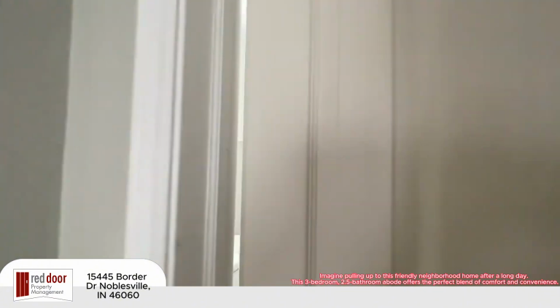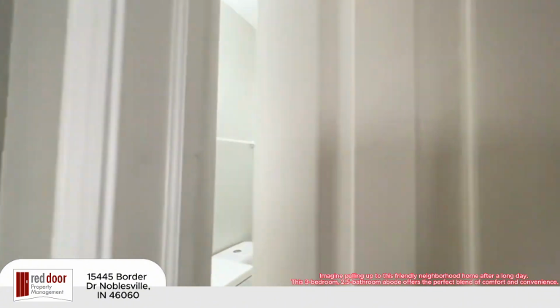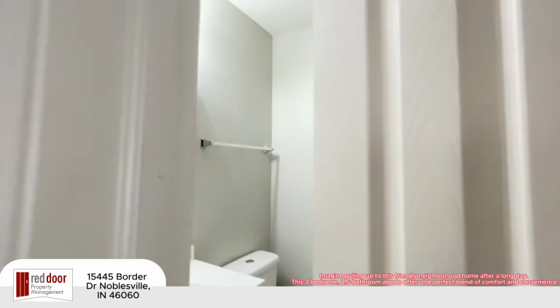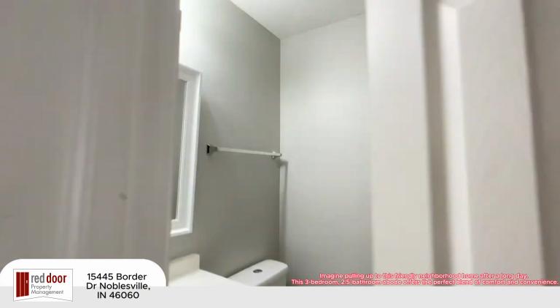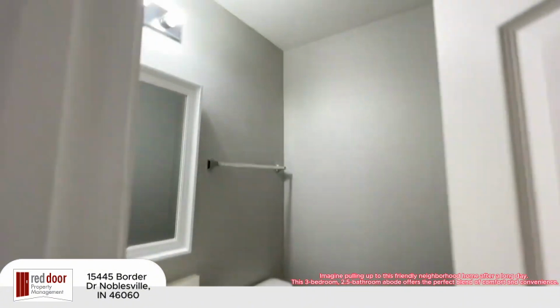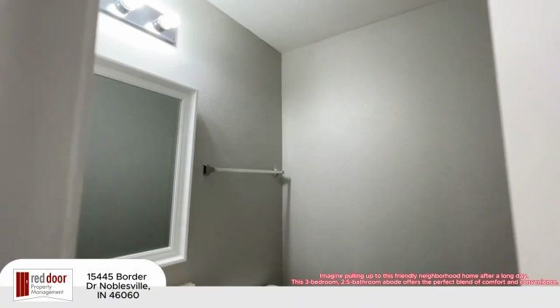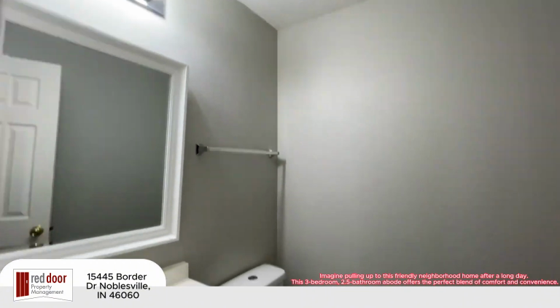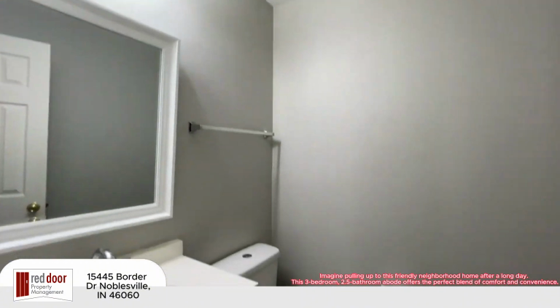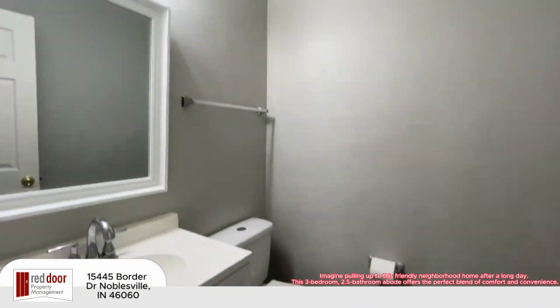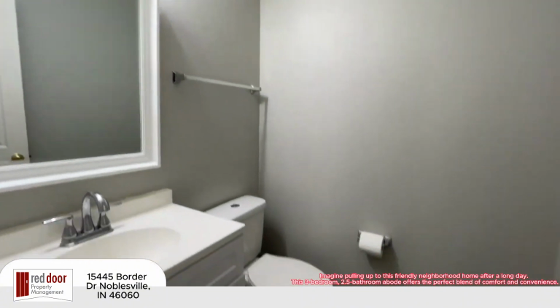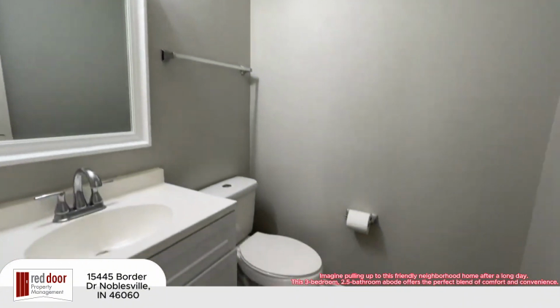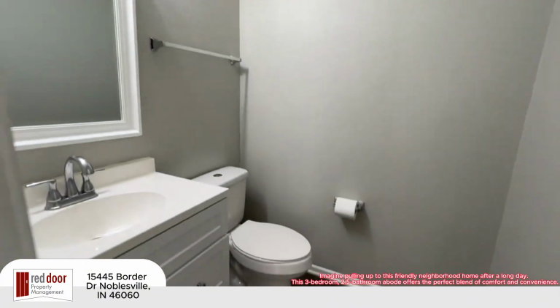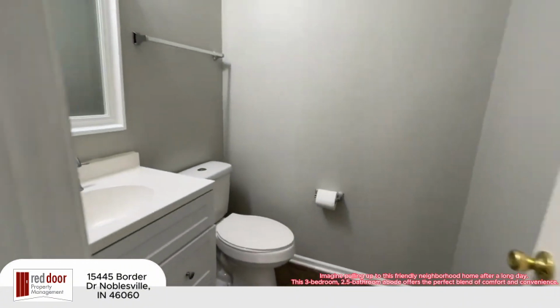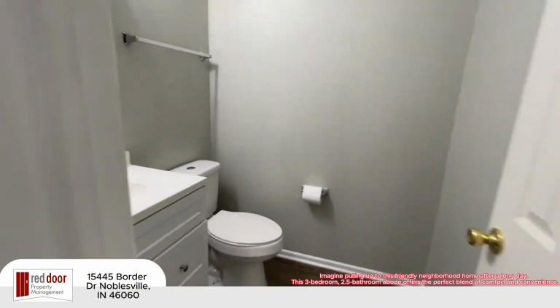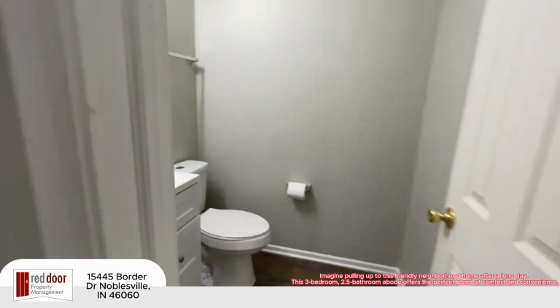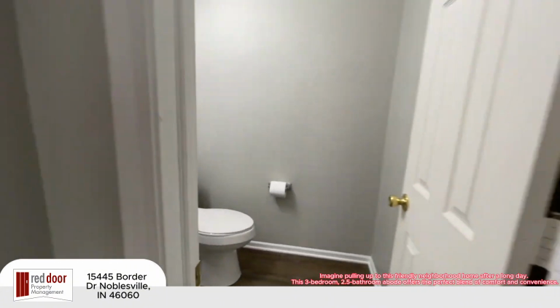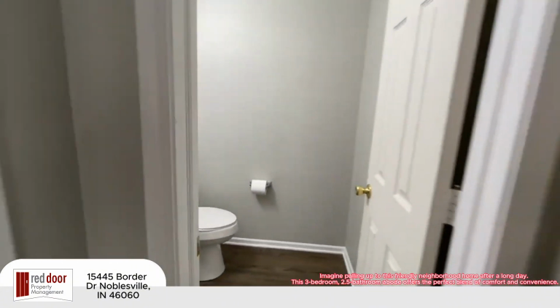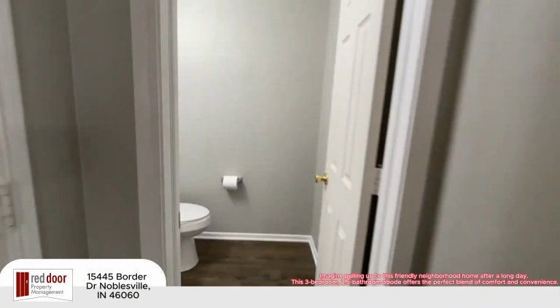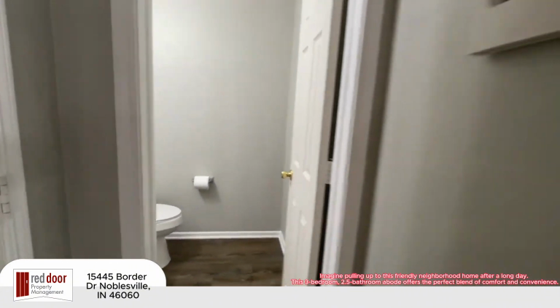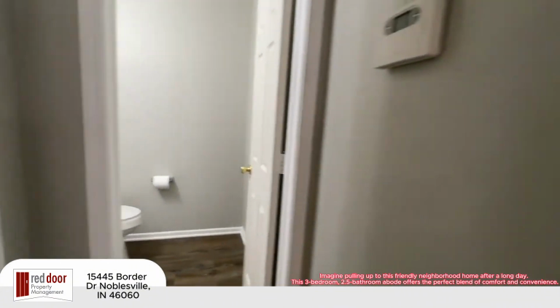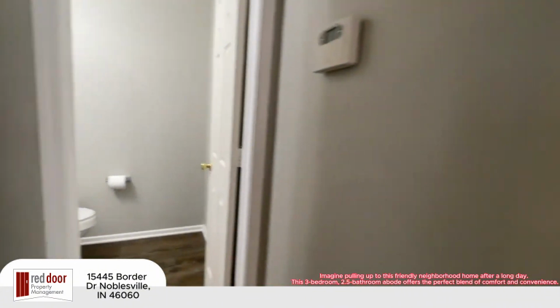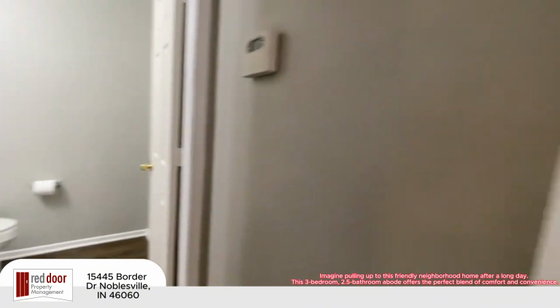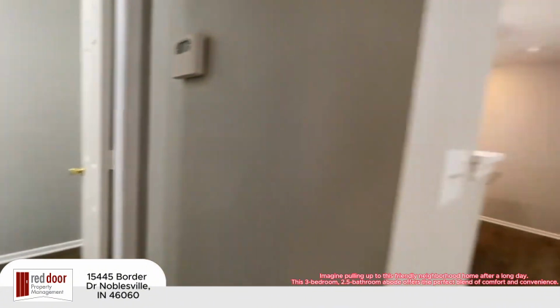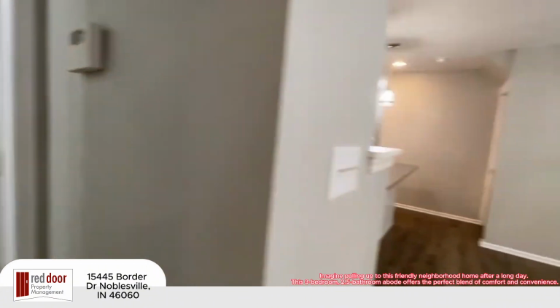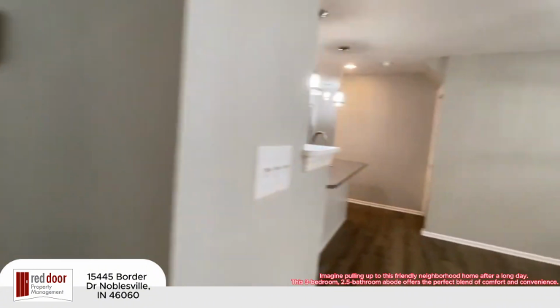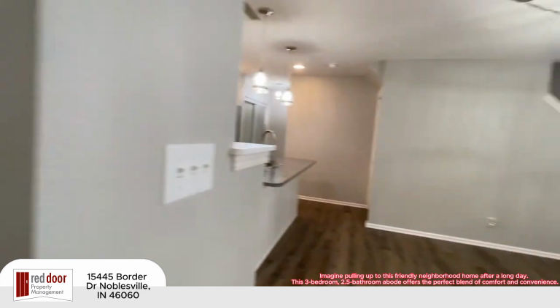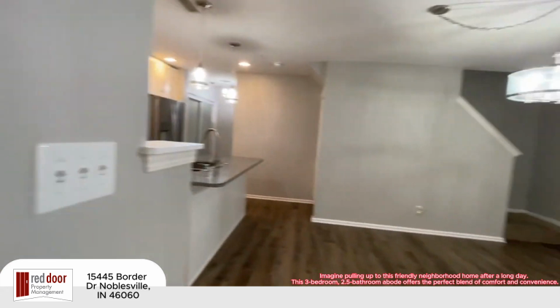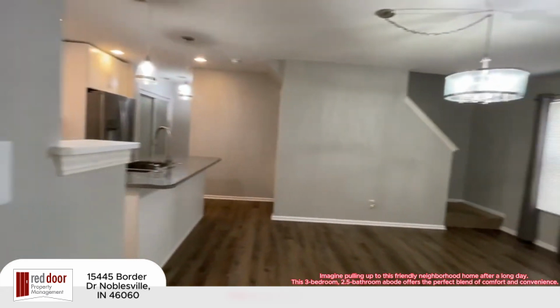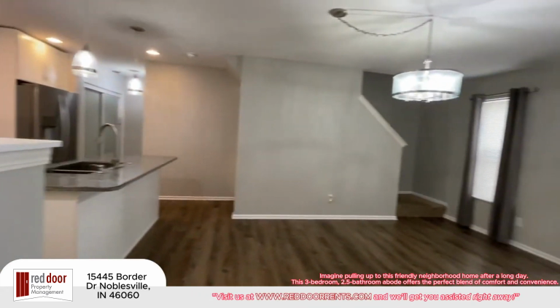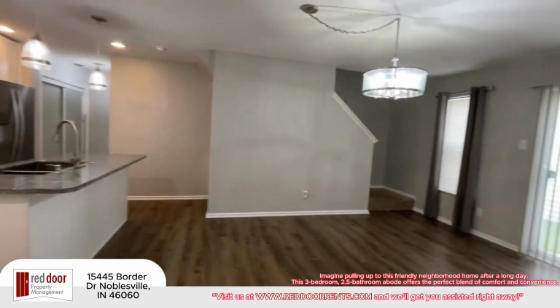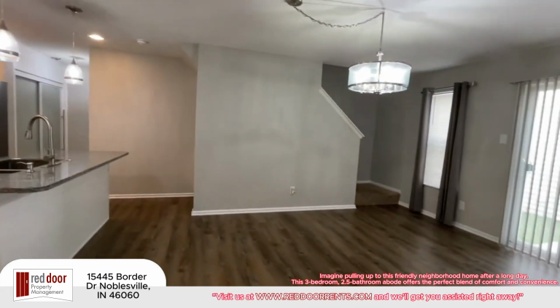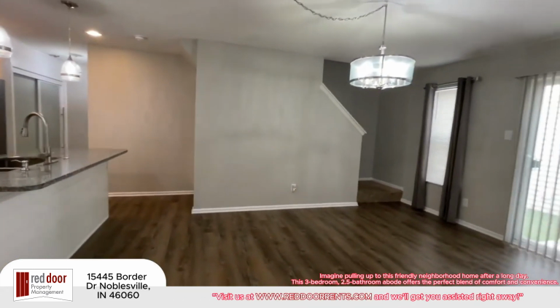This 3-bedroom, 2.5-bathroom abode offers the perfect blend of comfort and convenience.